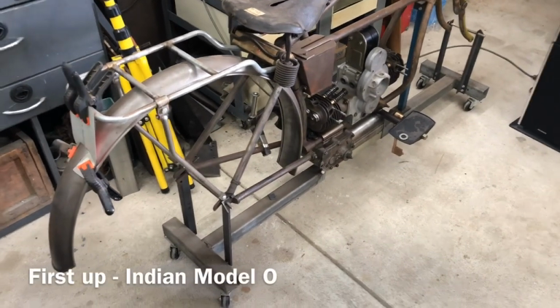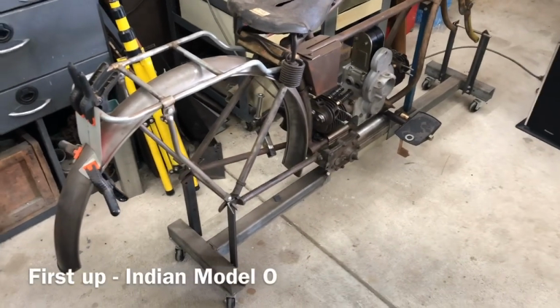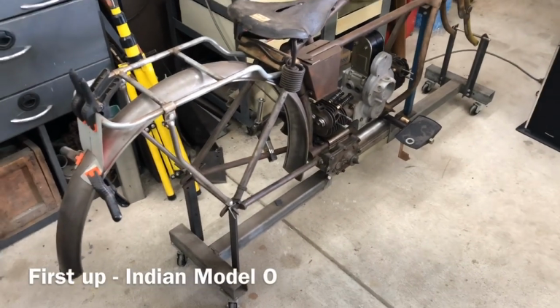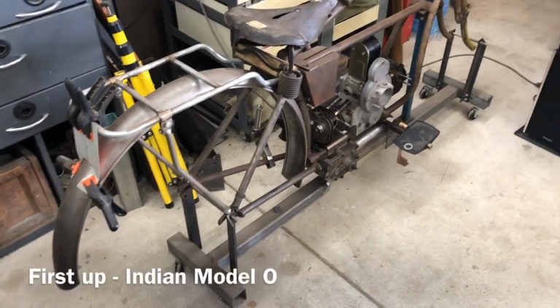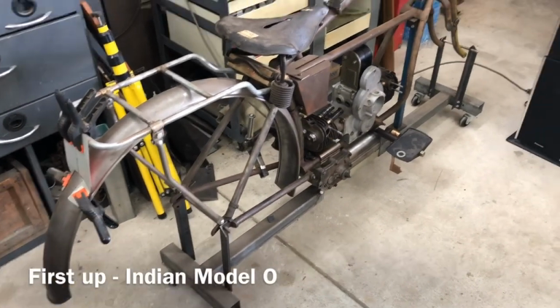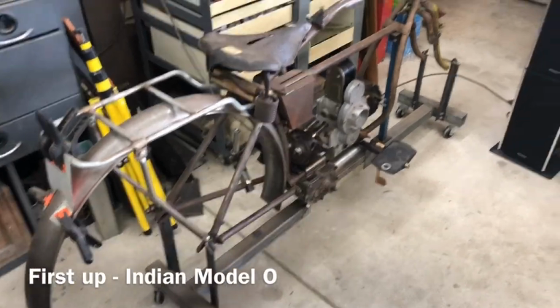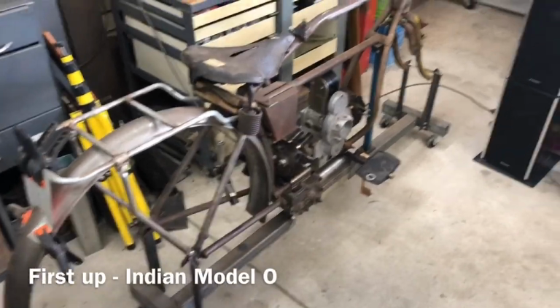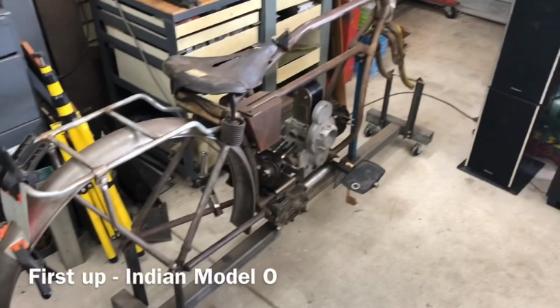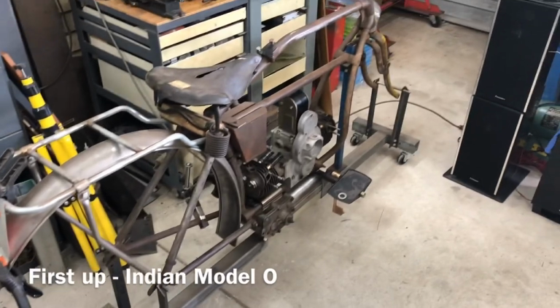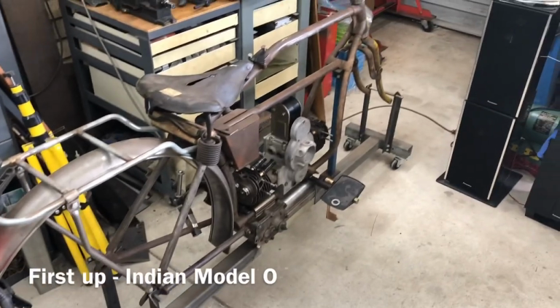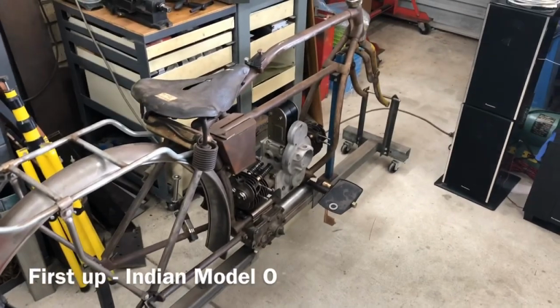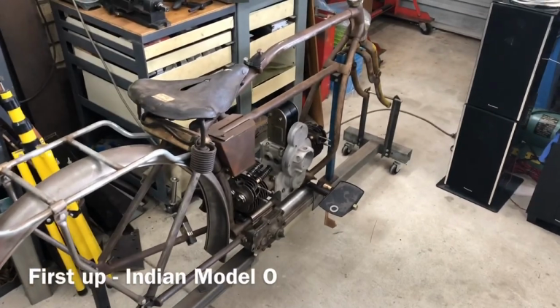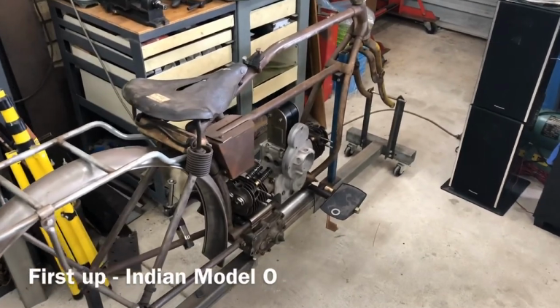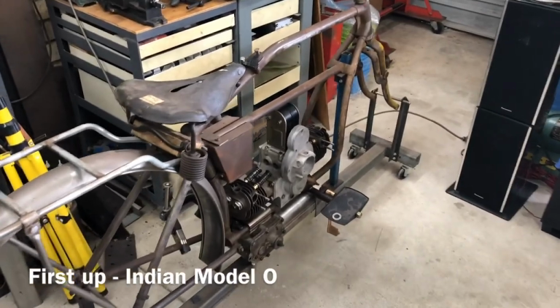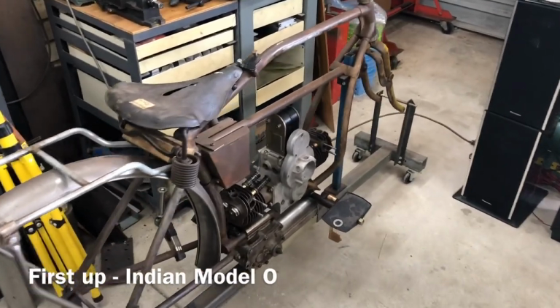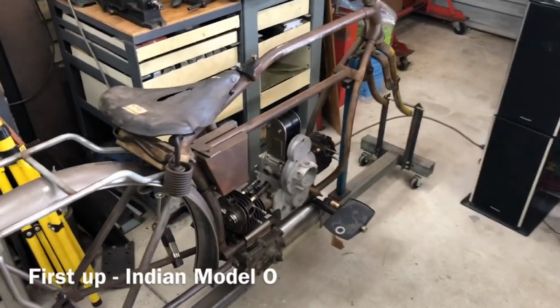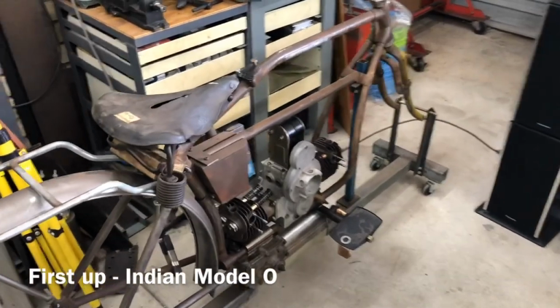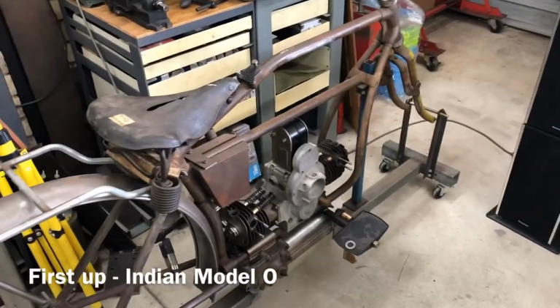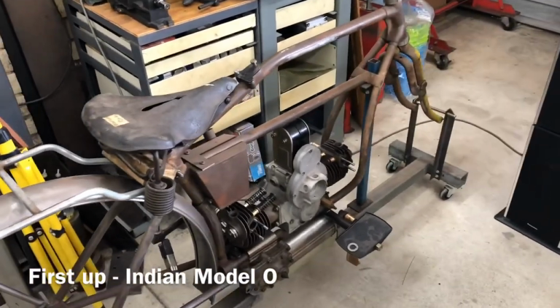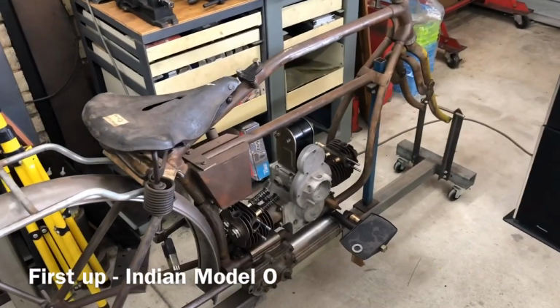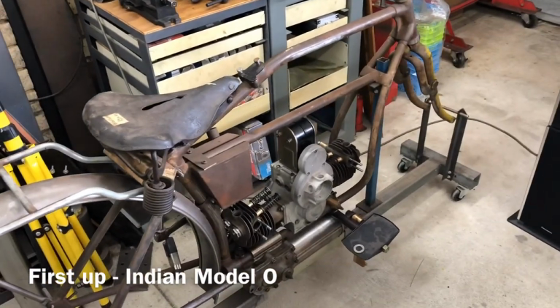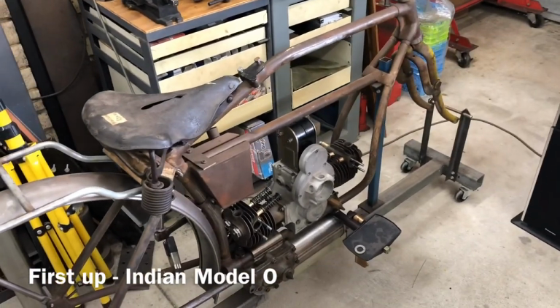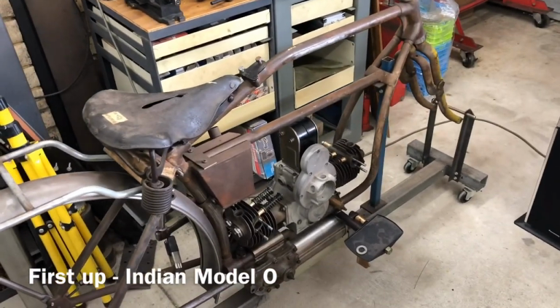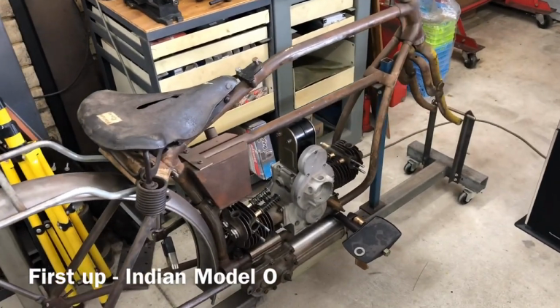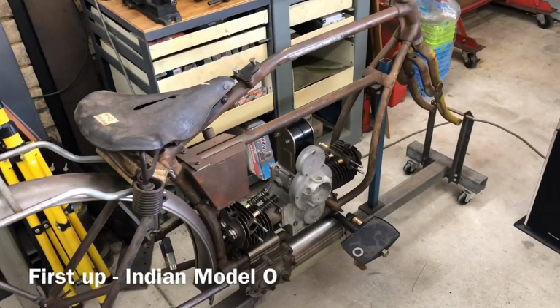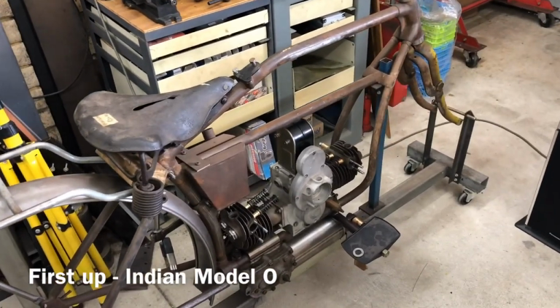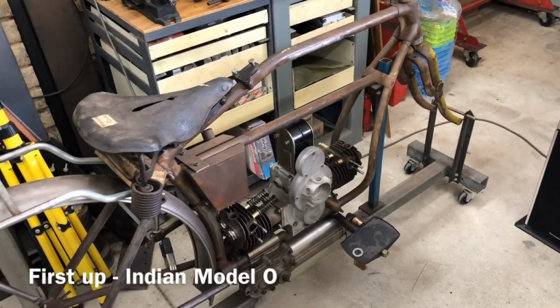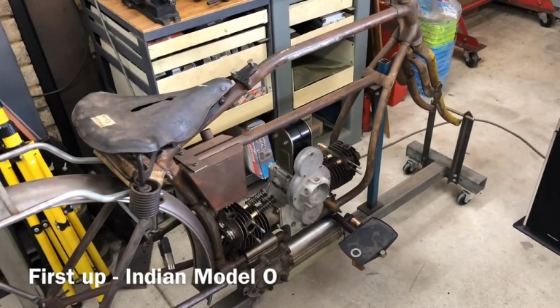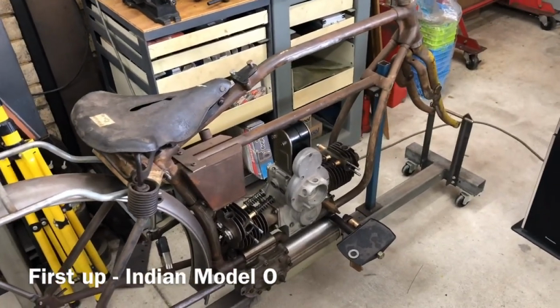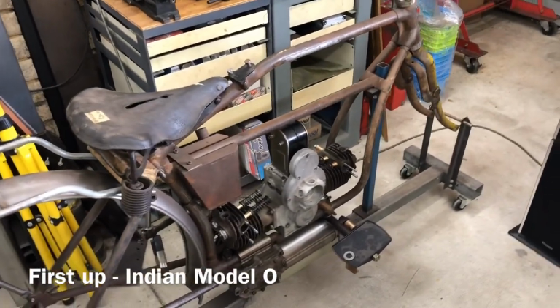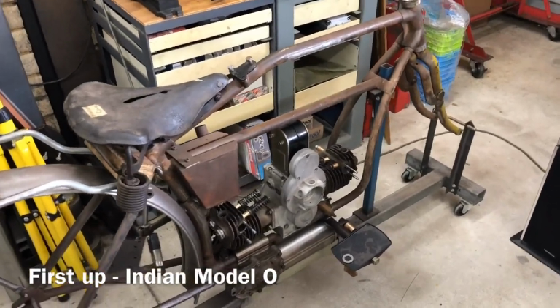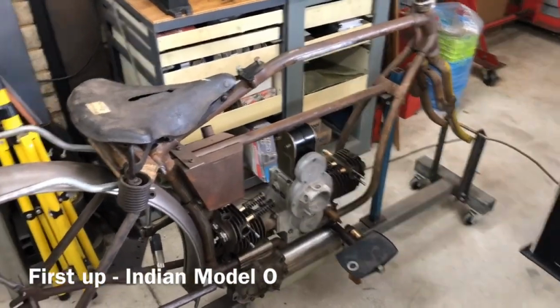This is an Indian, you say? Indian, yeah, kind of a Model O. Model O.